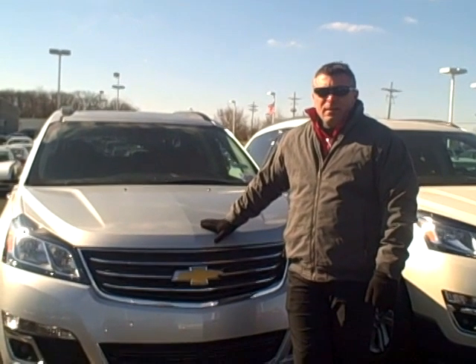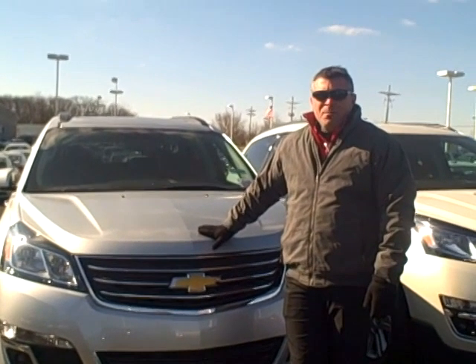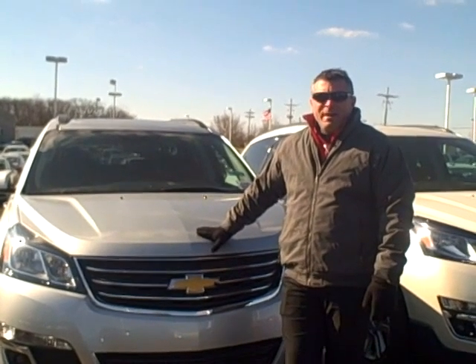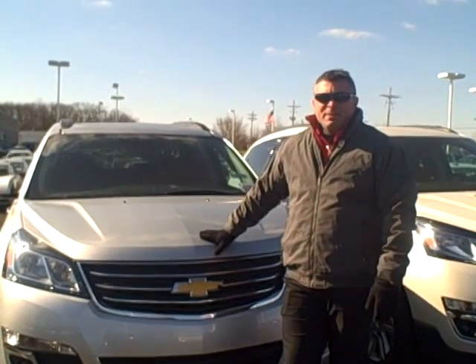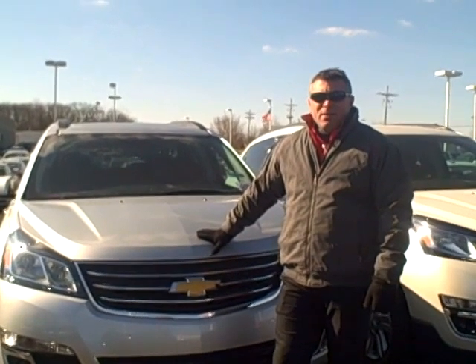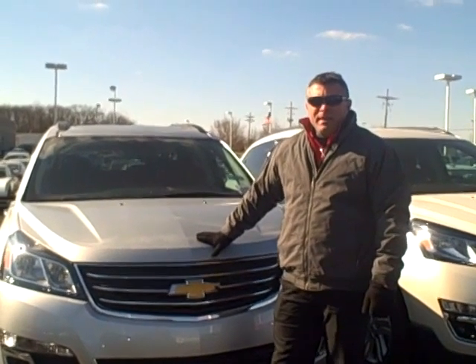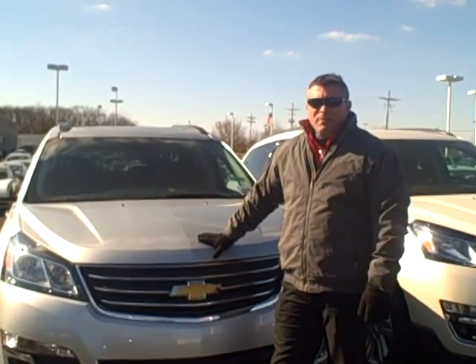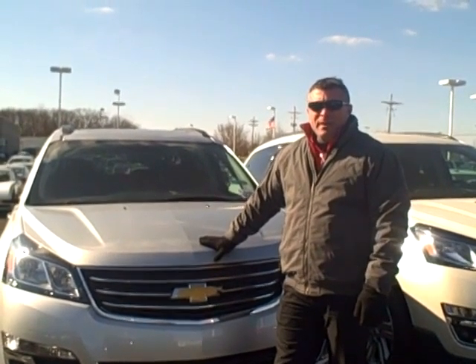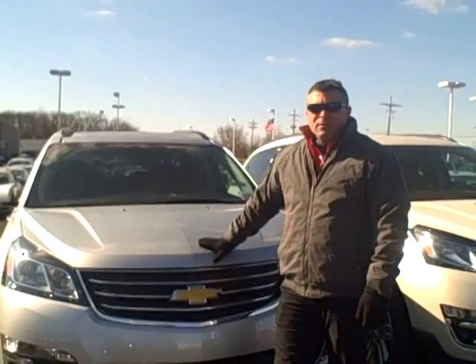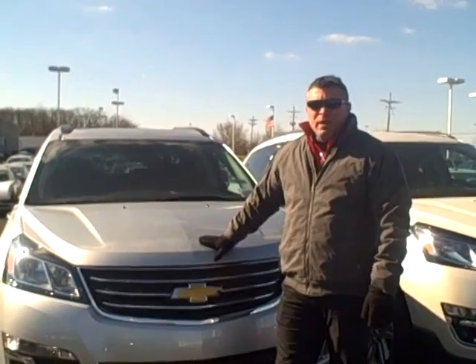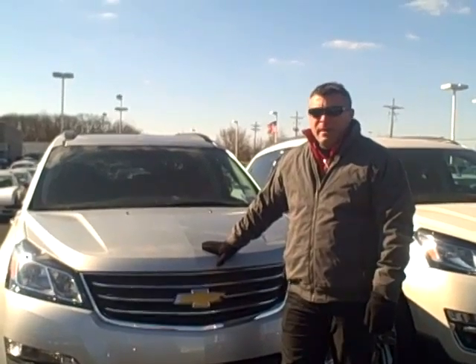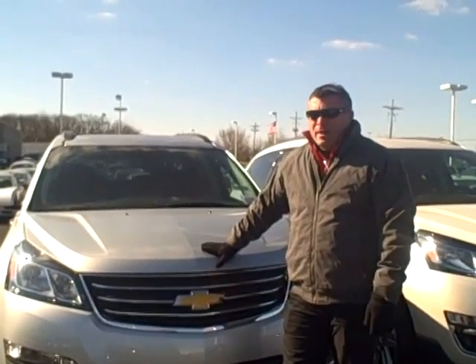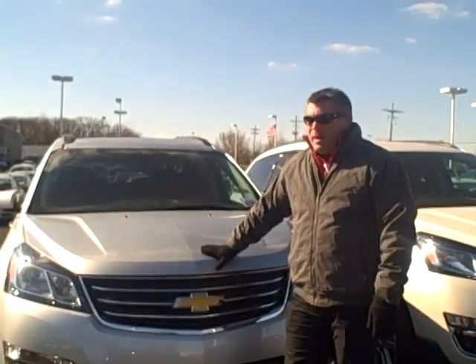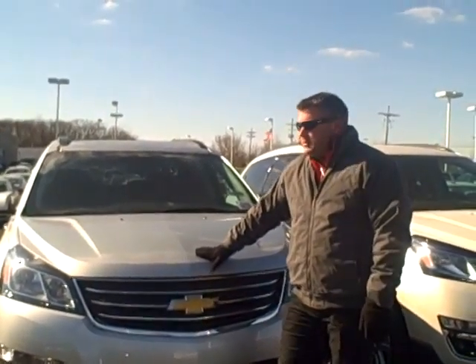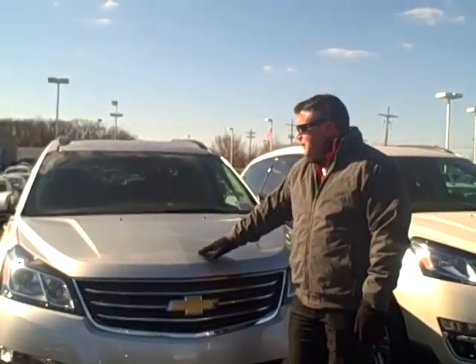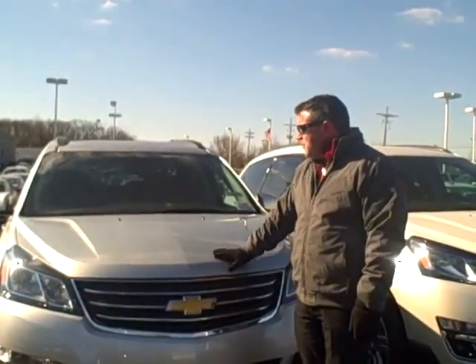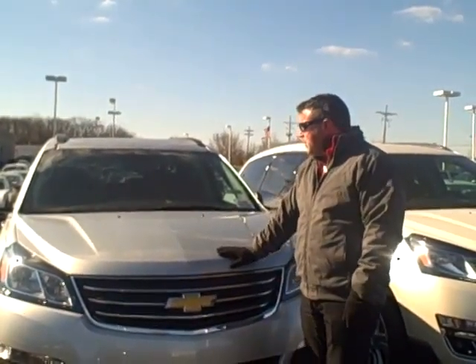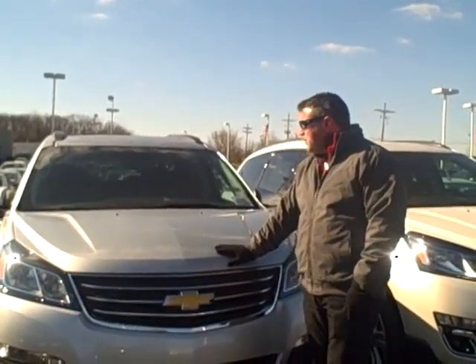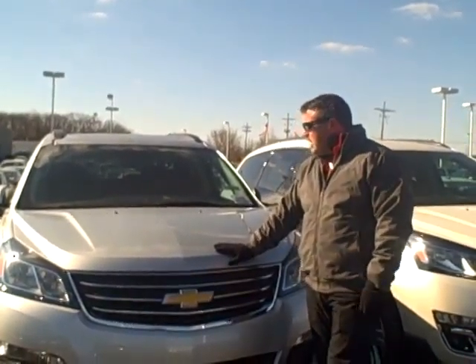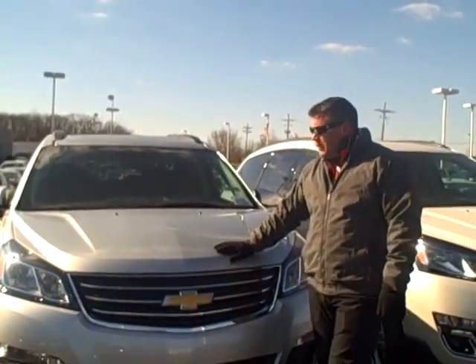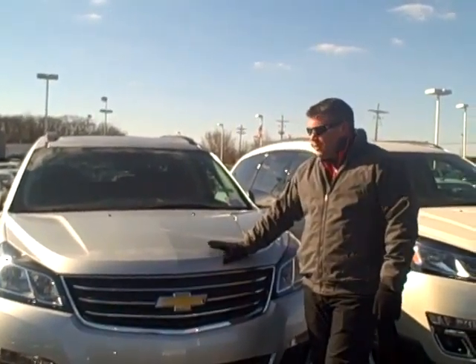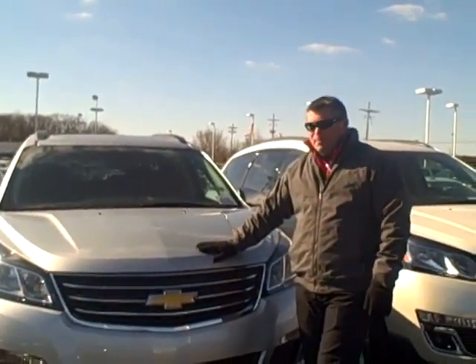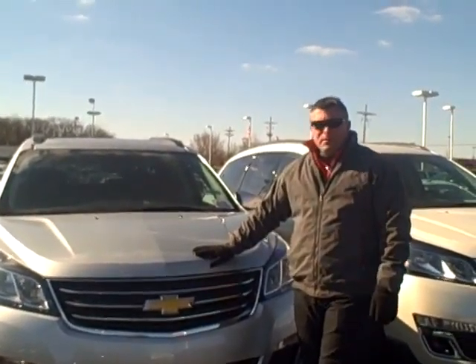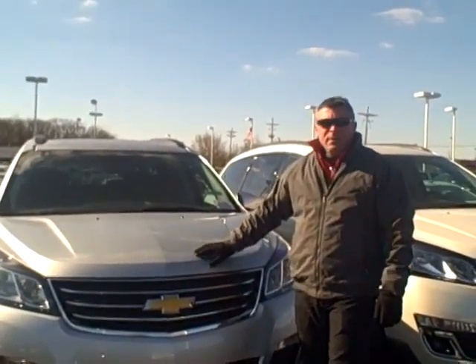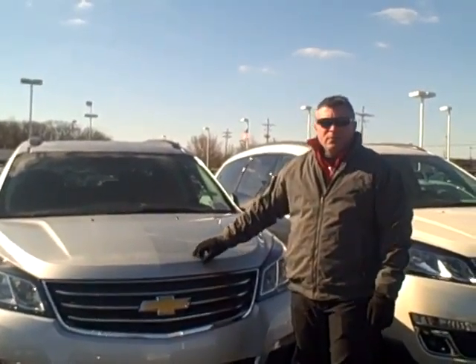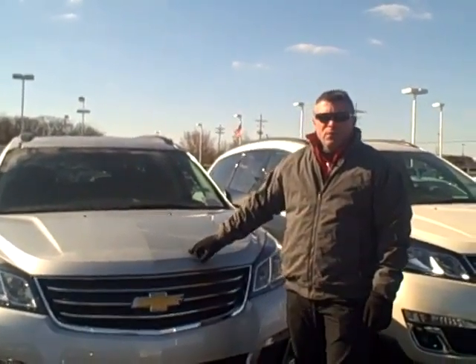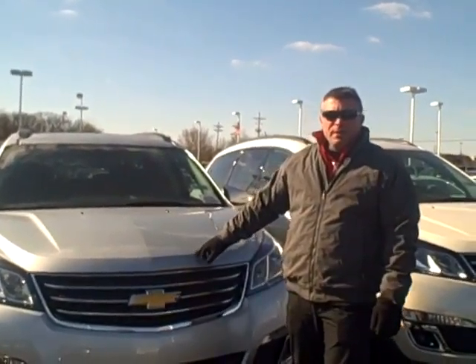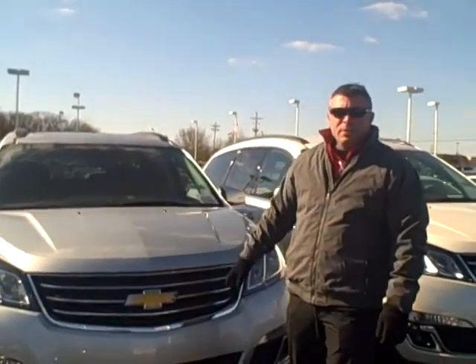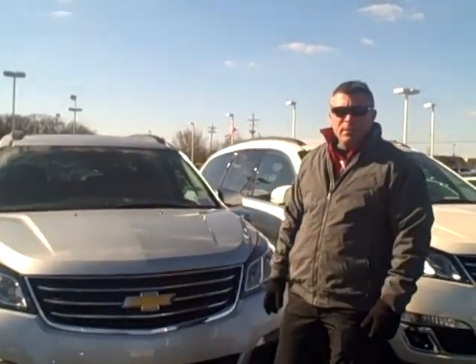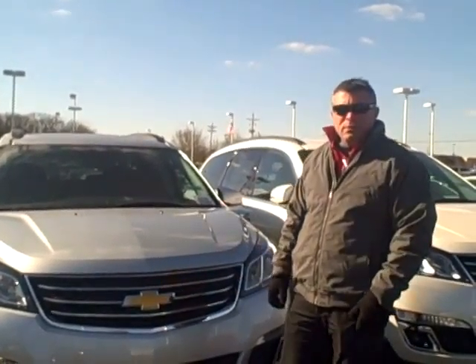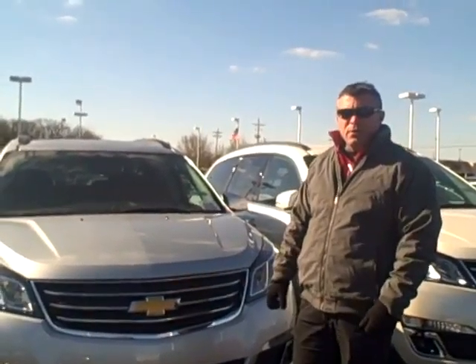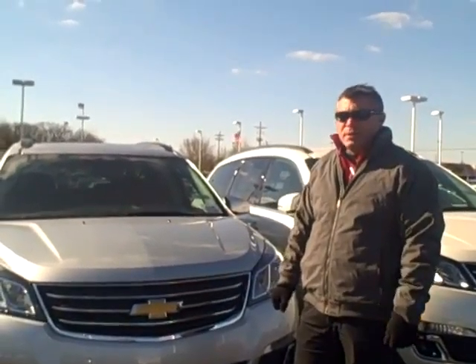Hello, my name is Daryl Lee. I'm with Here Chevrolet. This afternoon we're going to do a video clip on the 2014 Chevrolet Traverse.